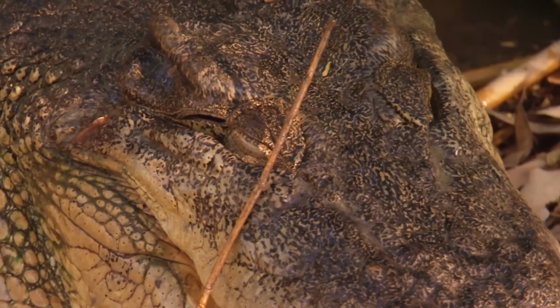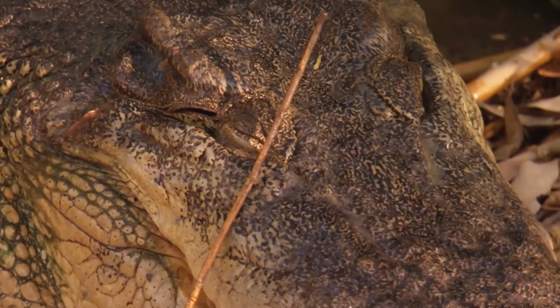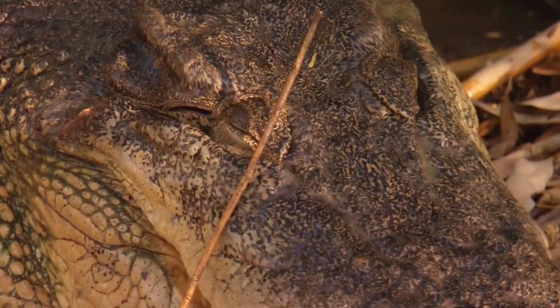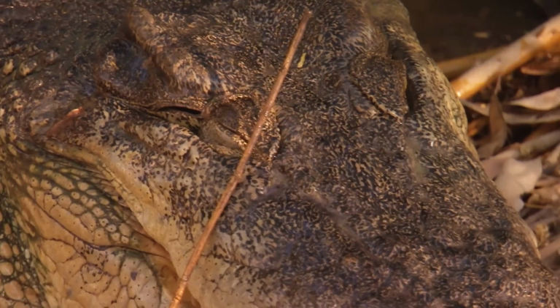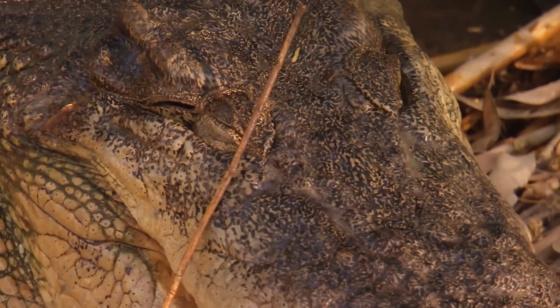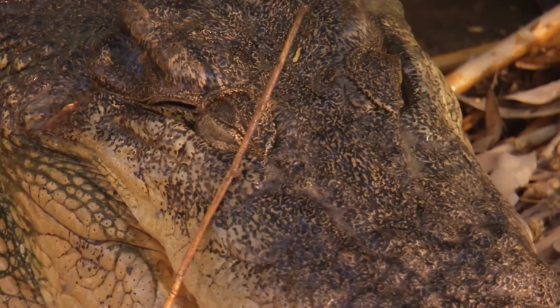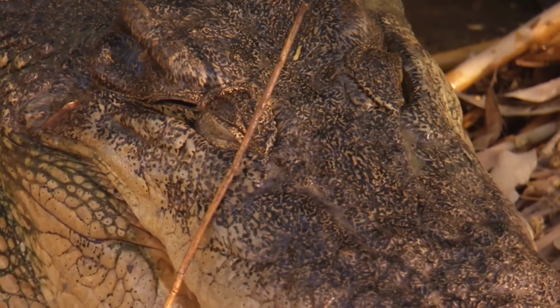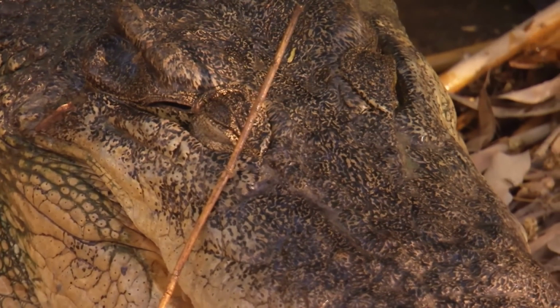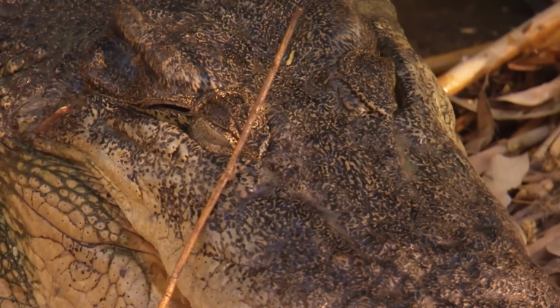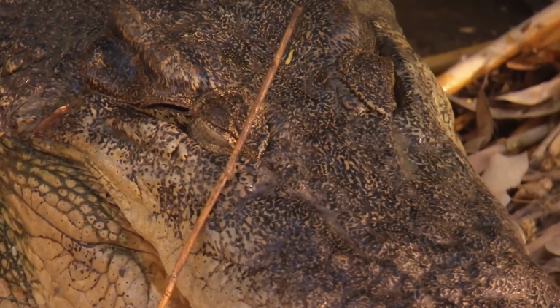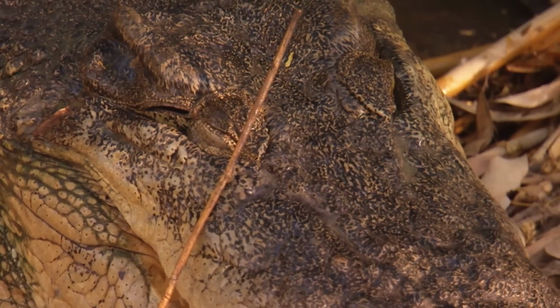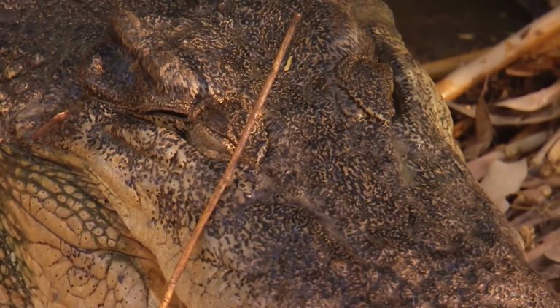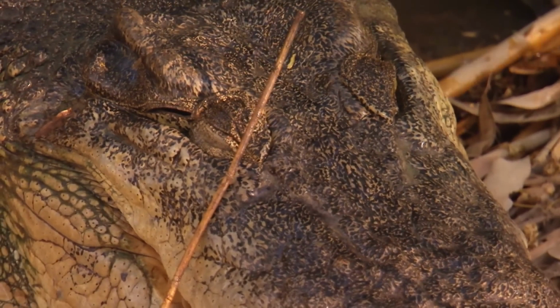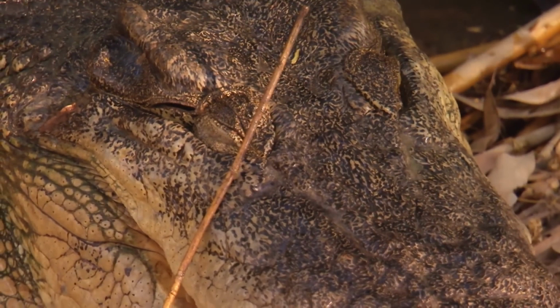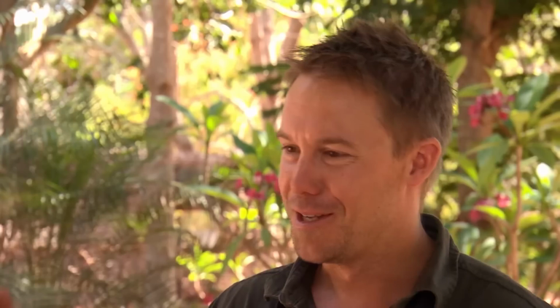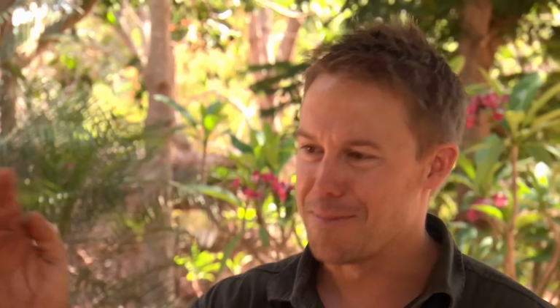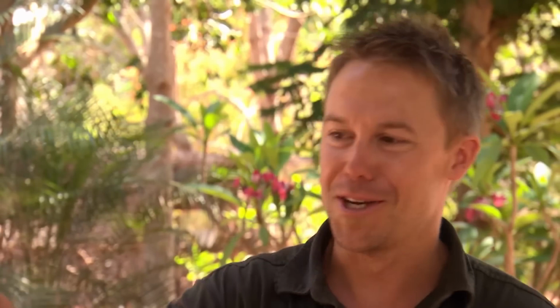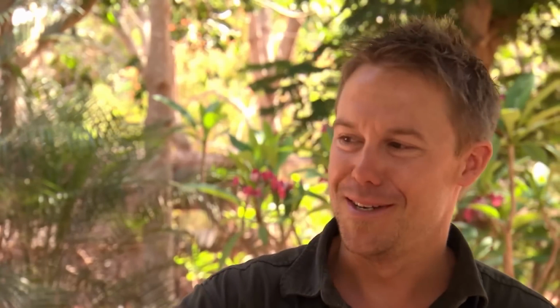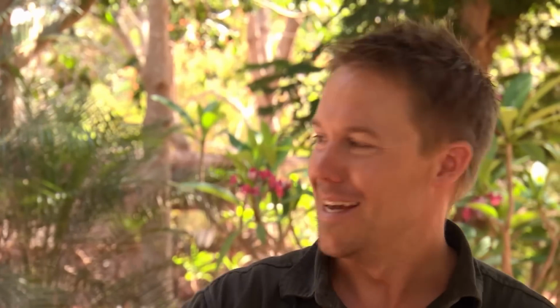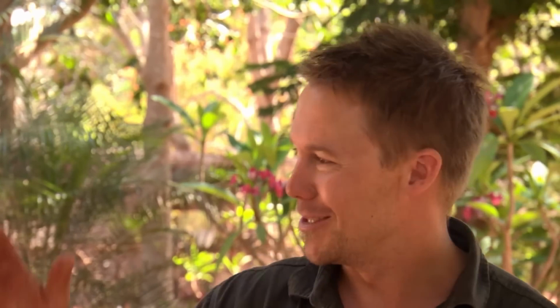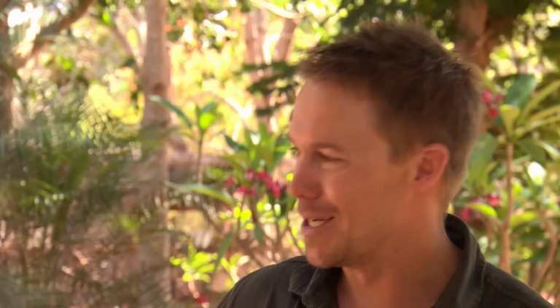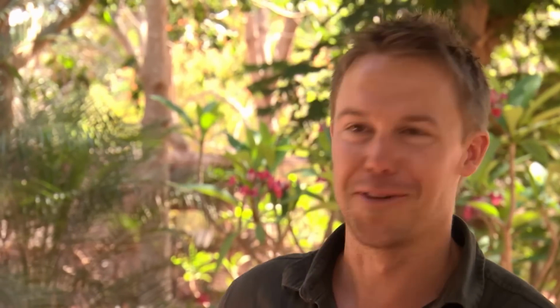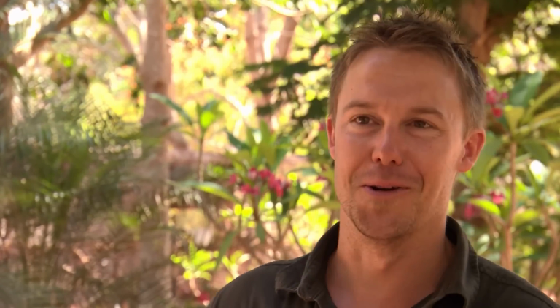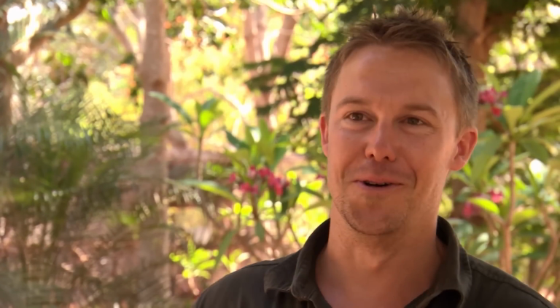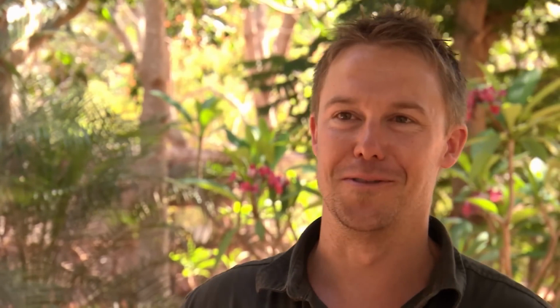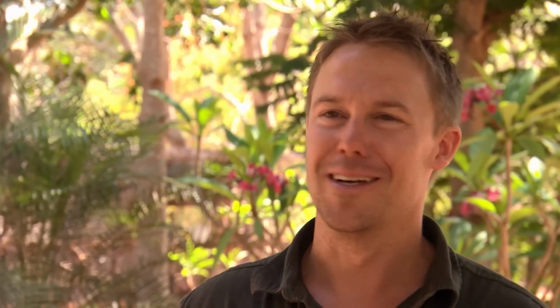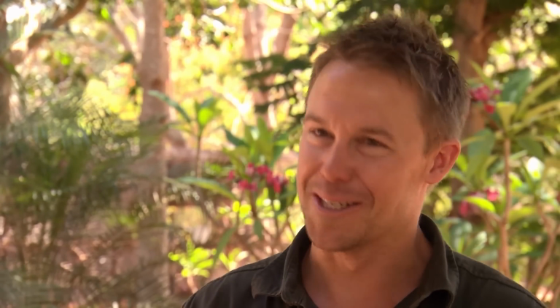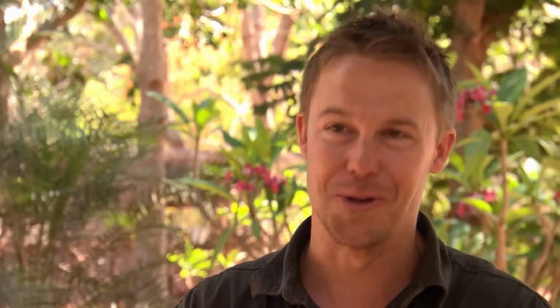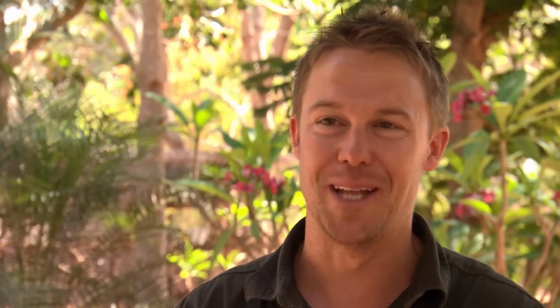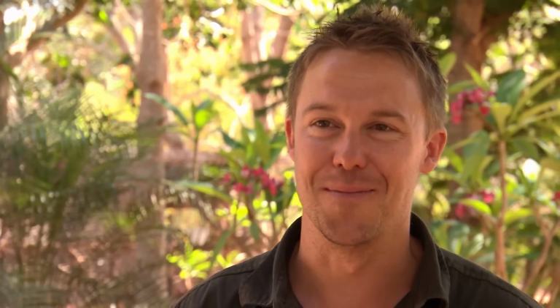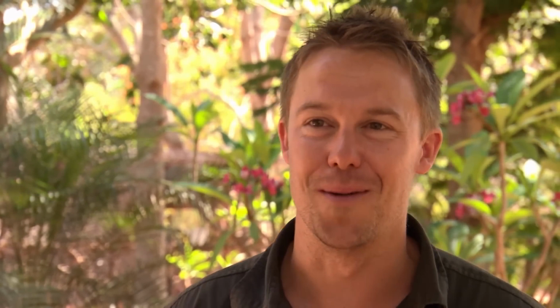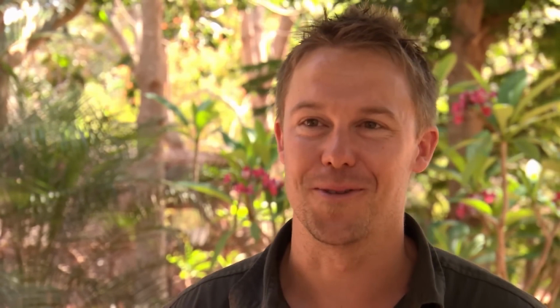A five-metre saltwater crocodile captured and successfully relocated. That's a good day in my book.